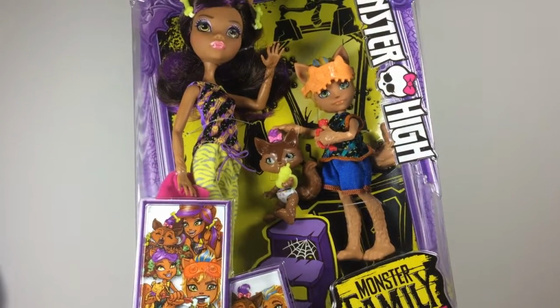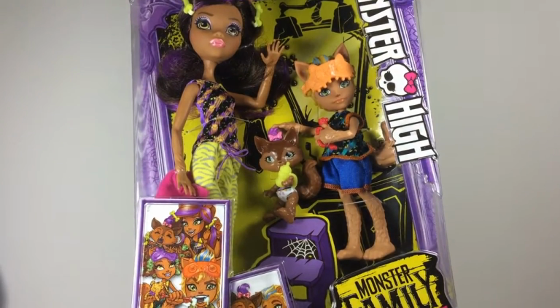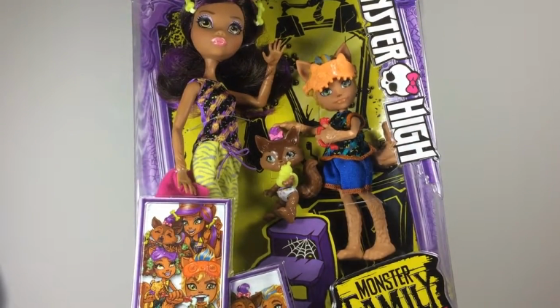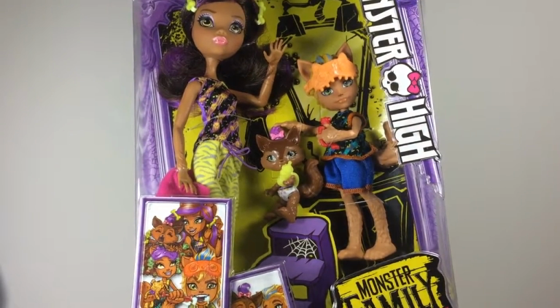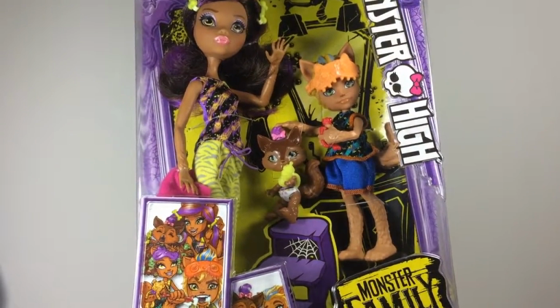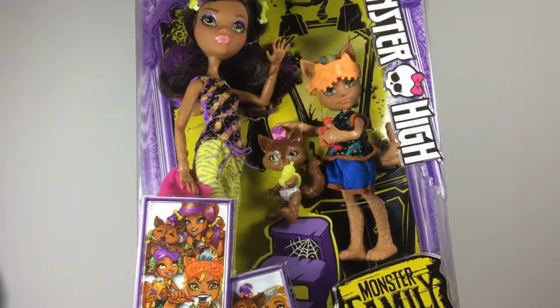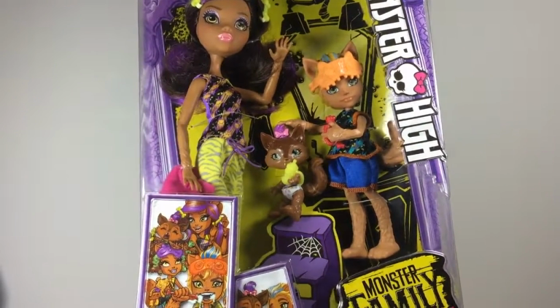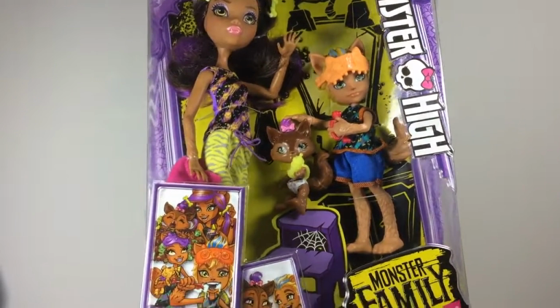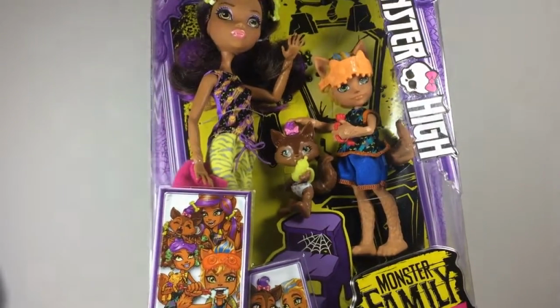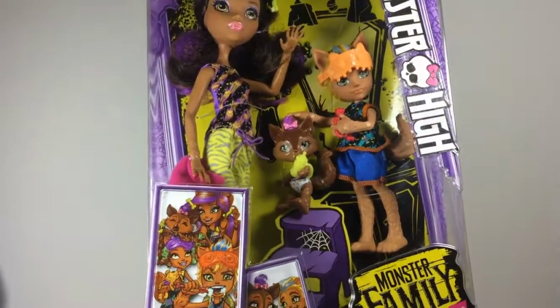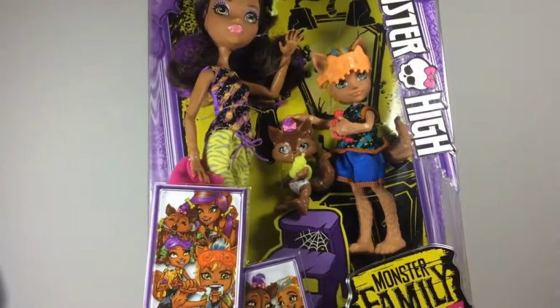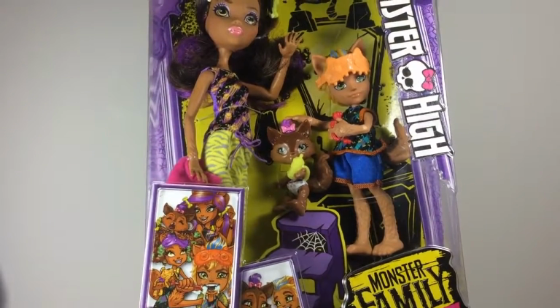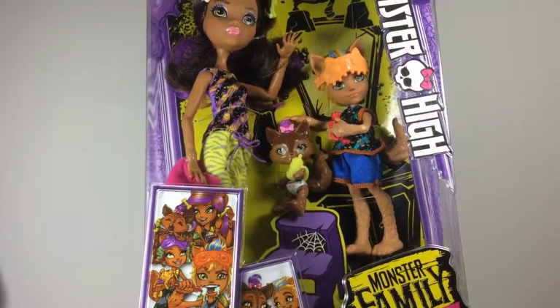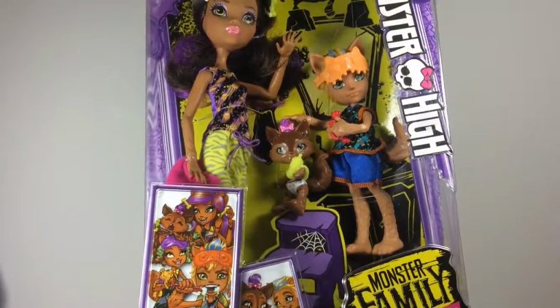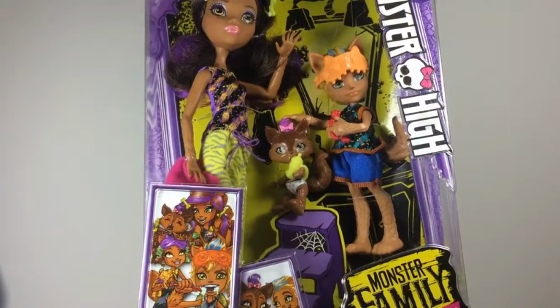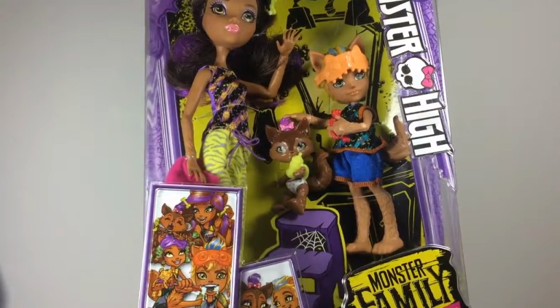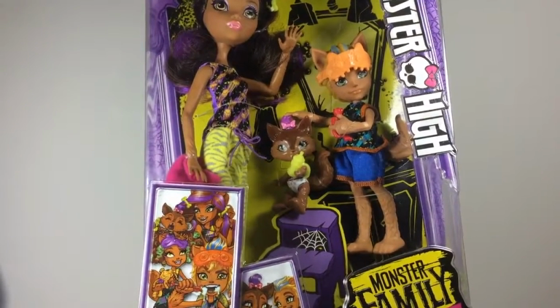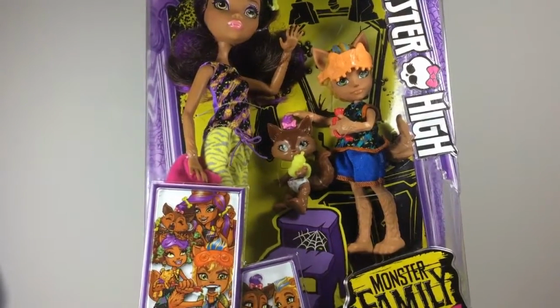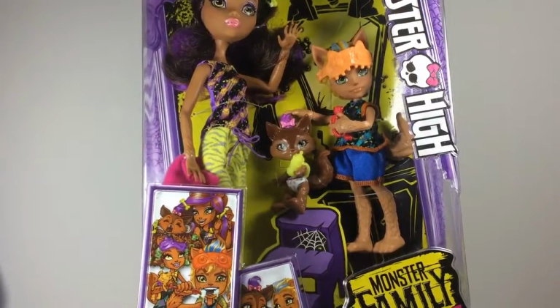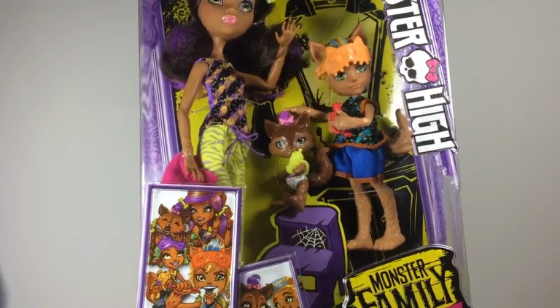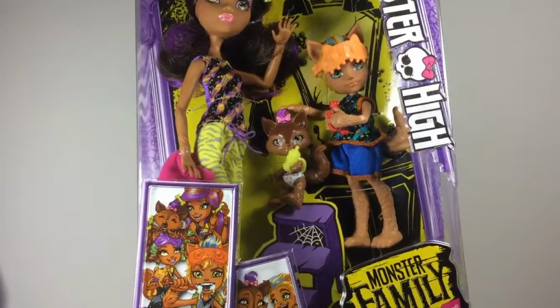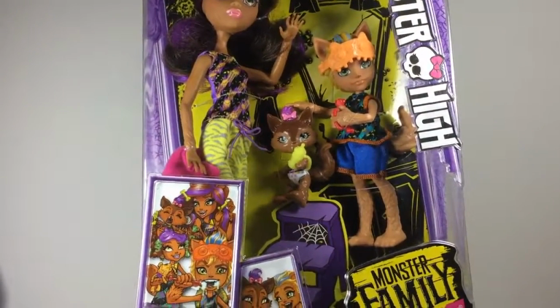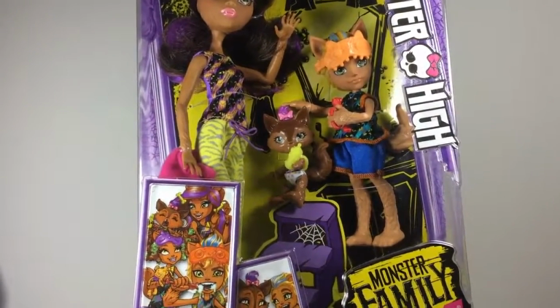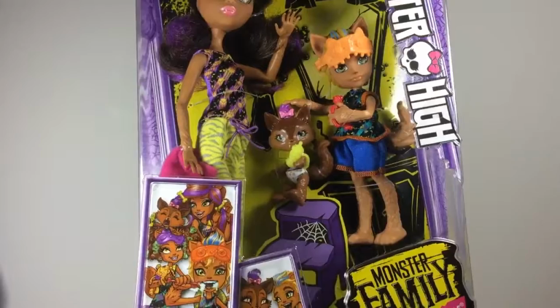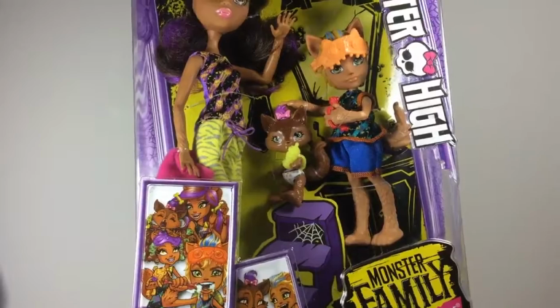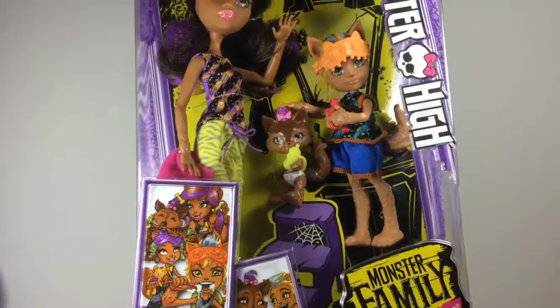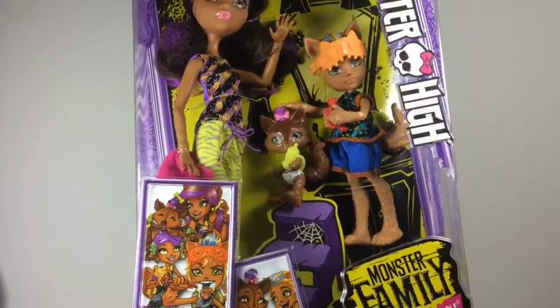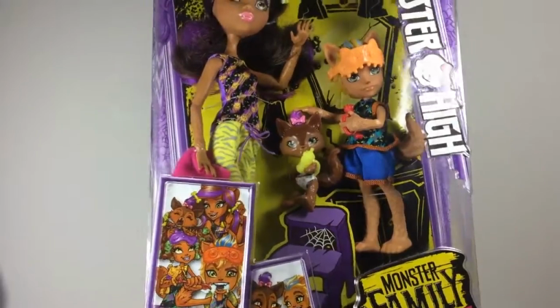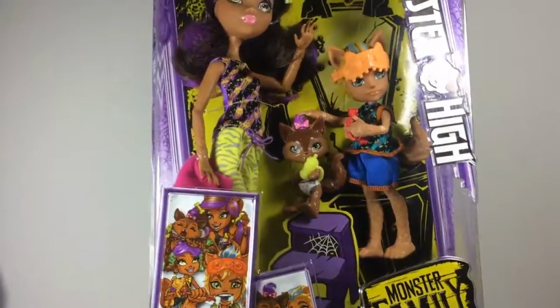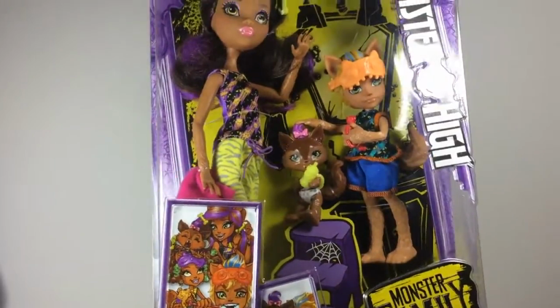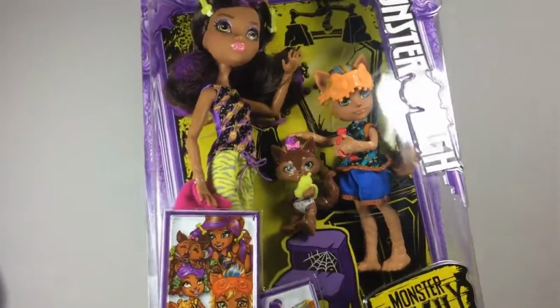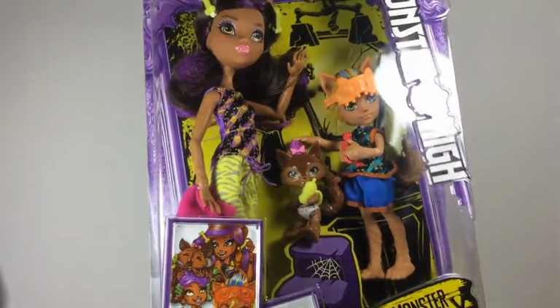Hello everyone. I'm back with some more members of the monster family.